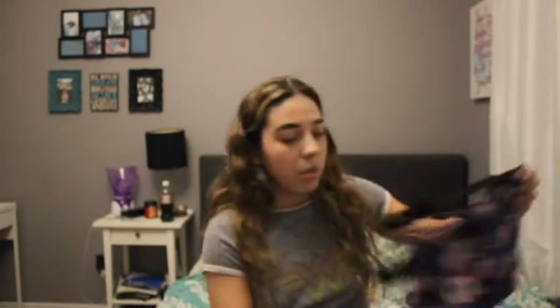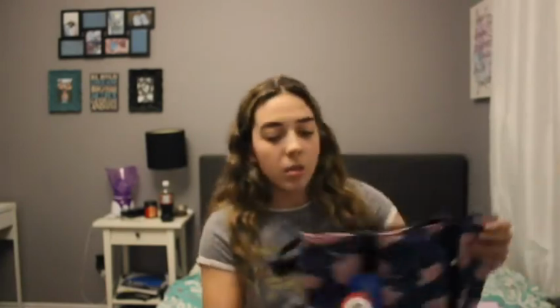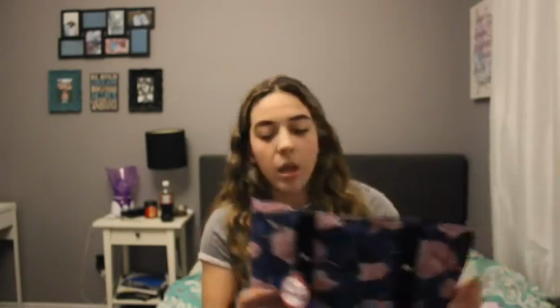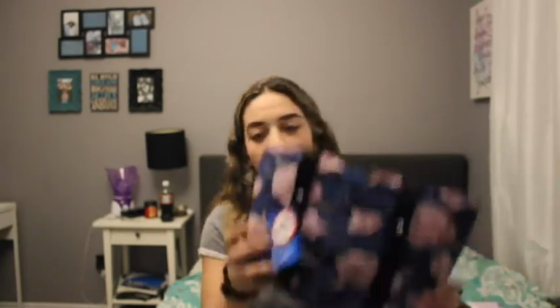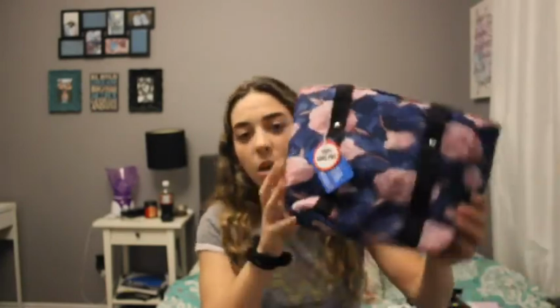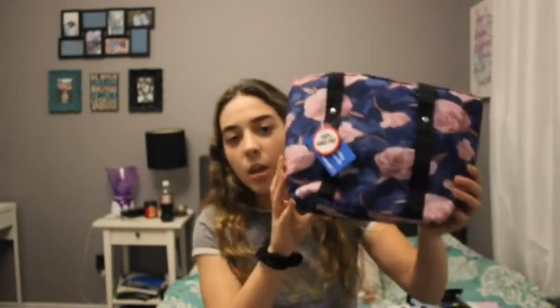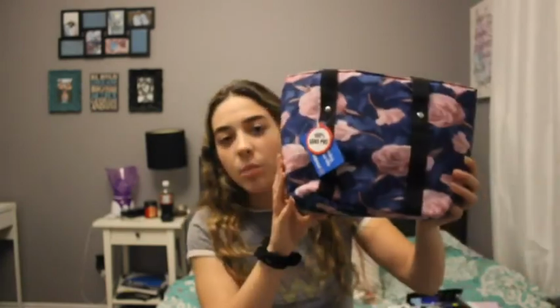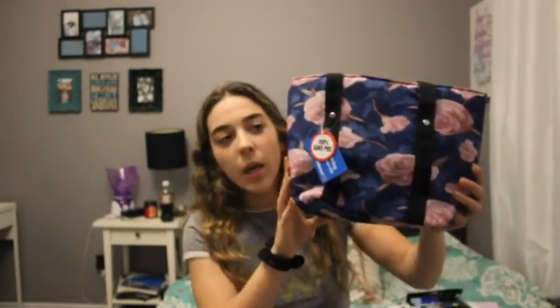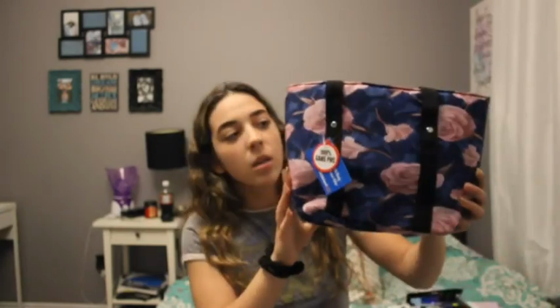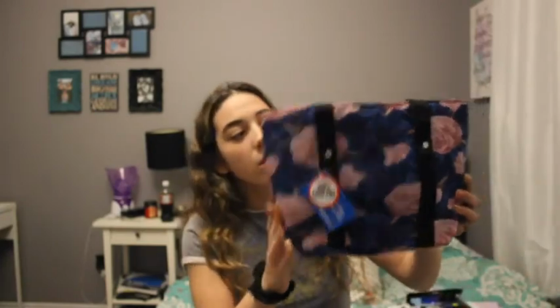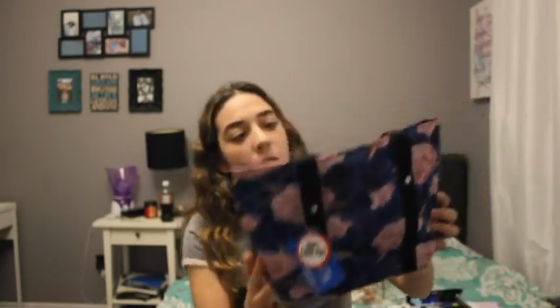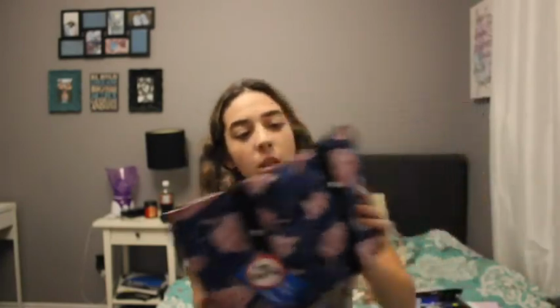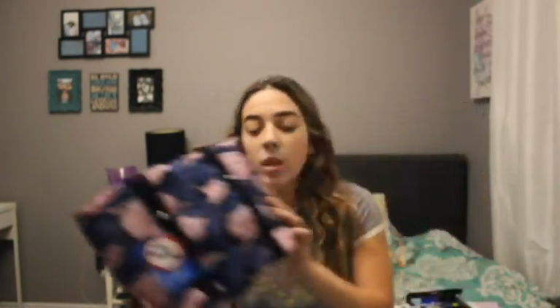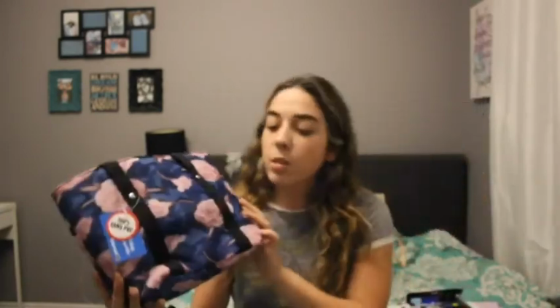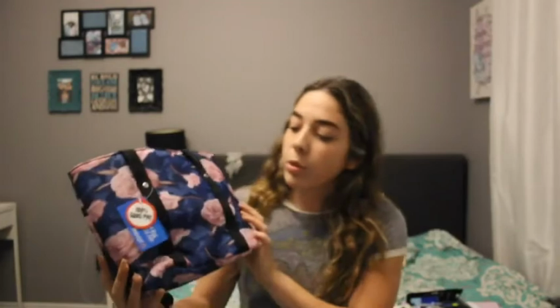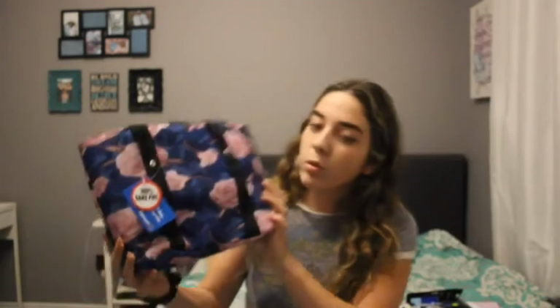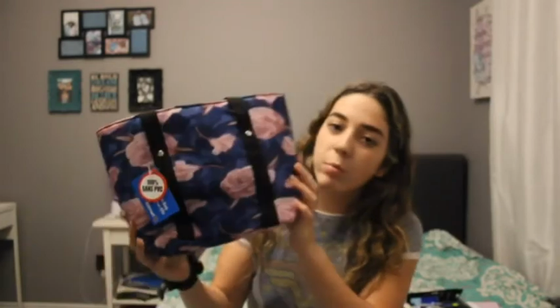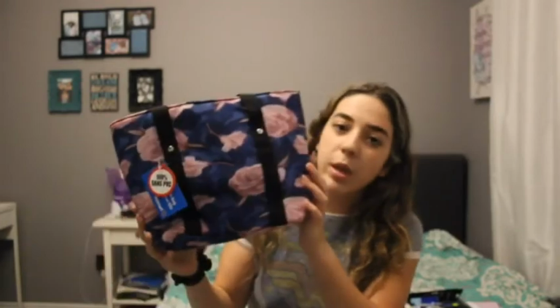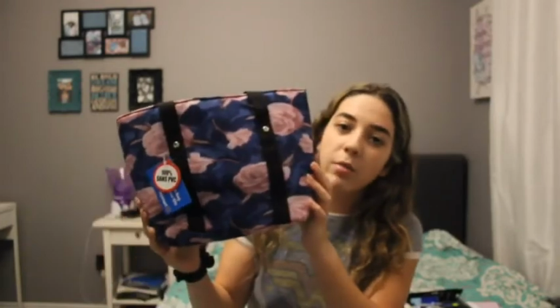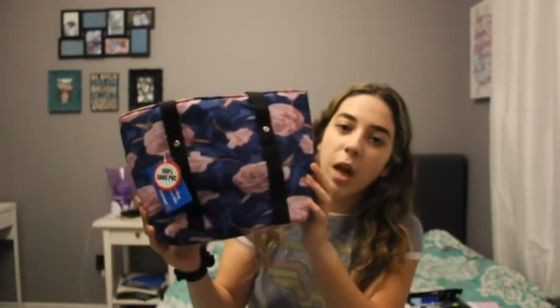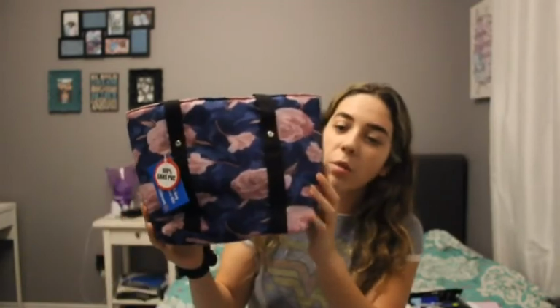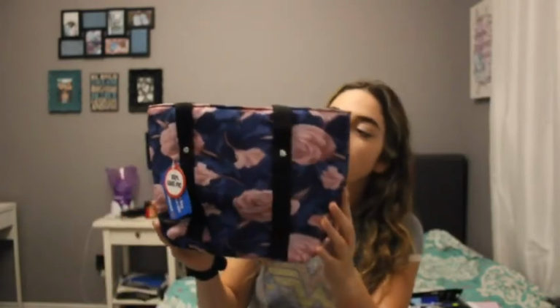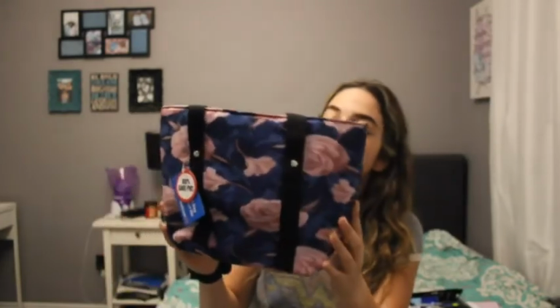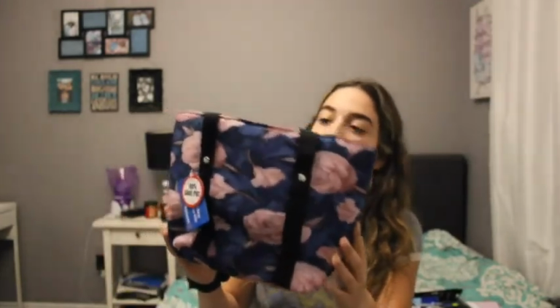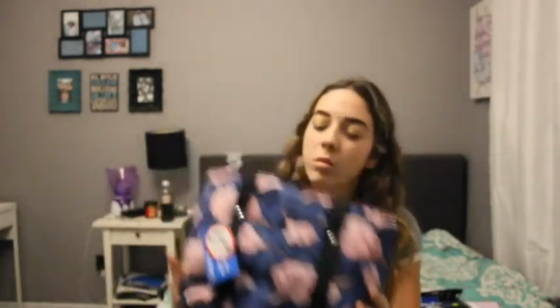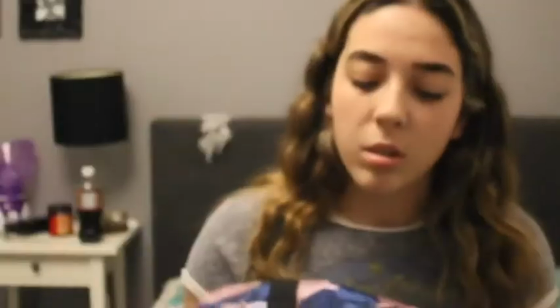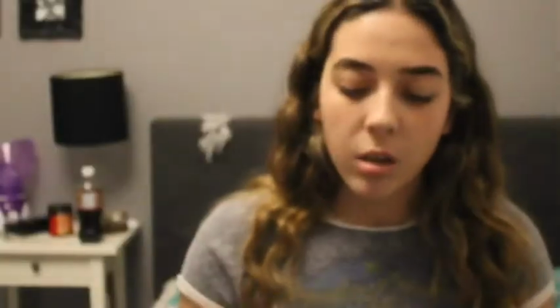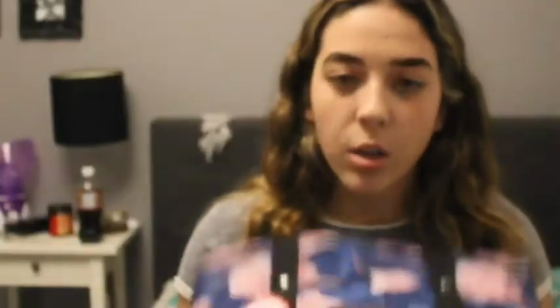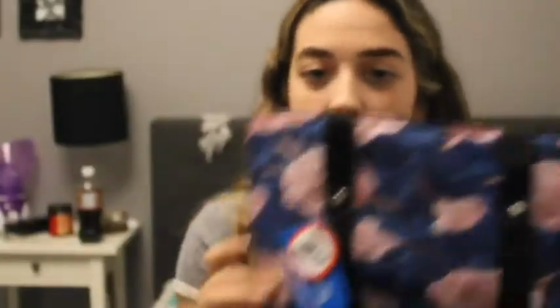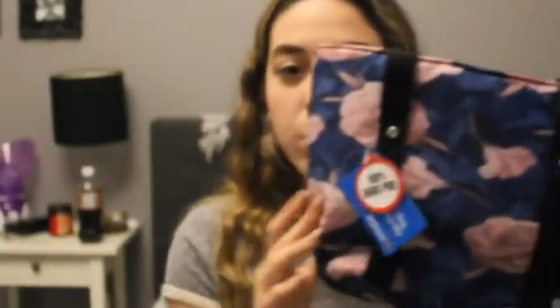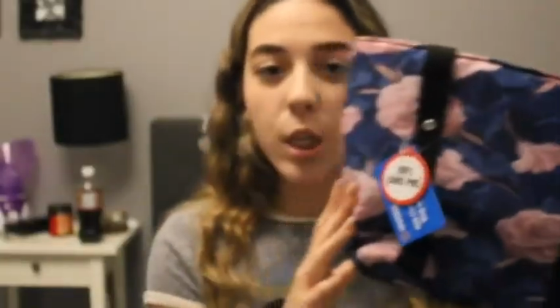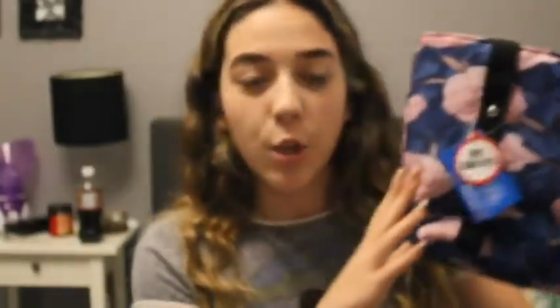Next I got a lunch bag. It's blue with pink flowers — I thought it was pretty cute.